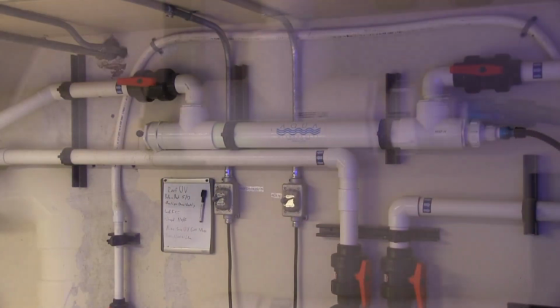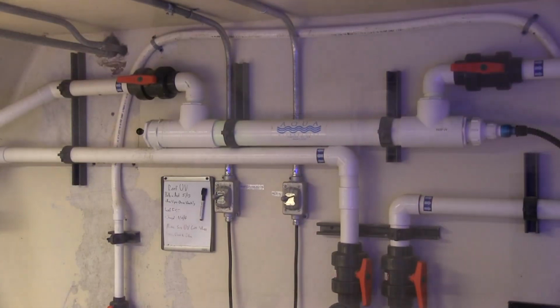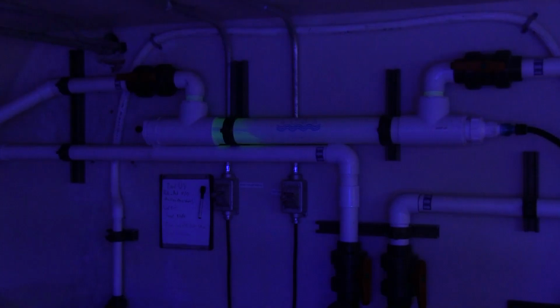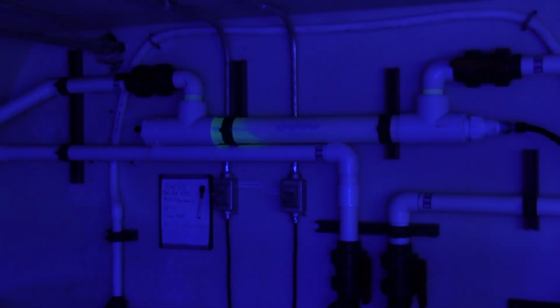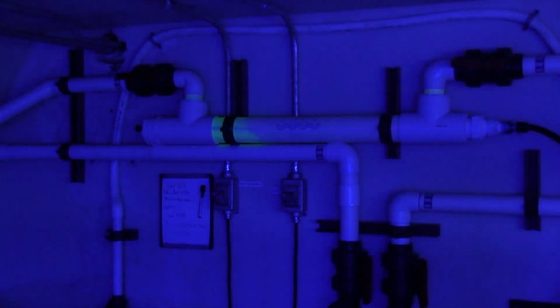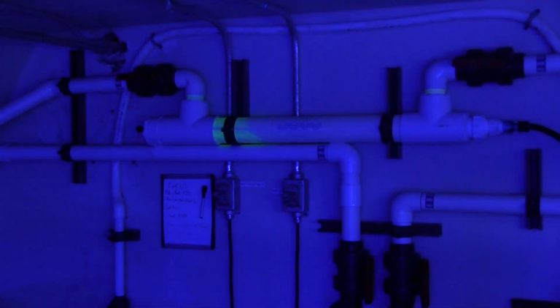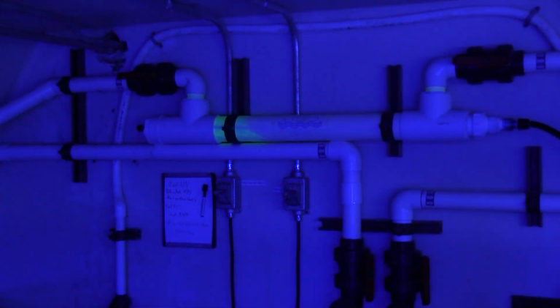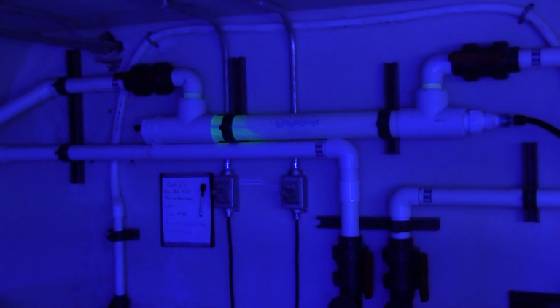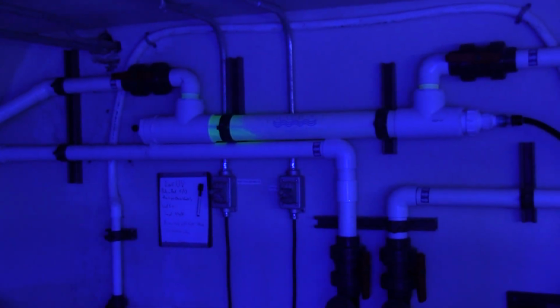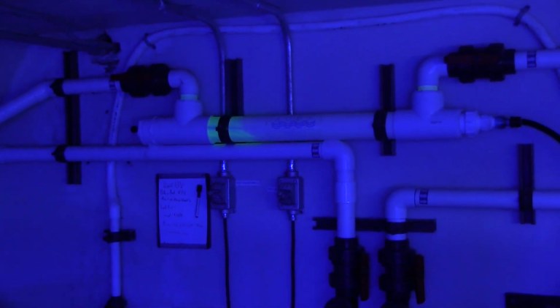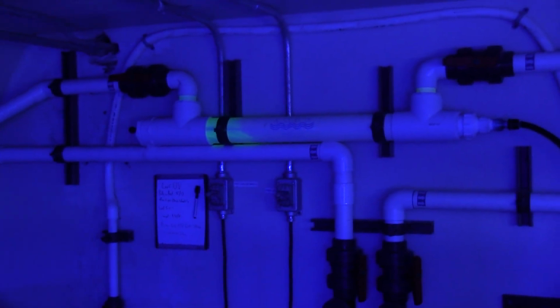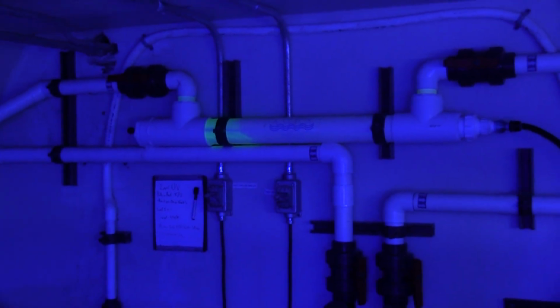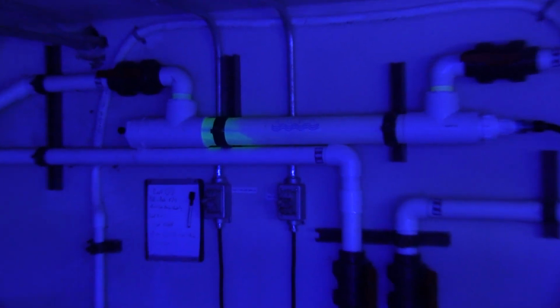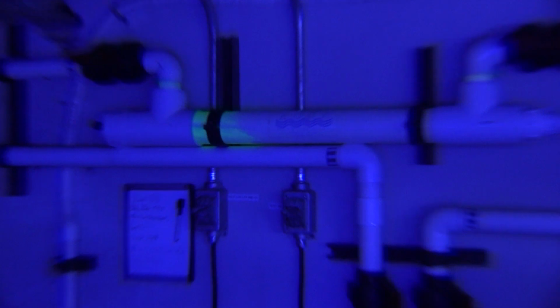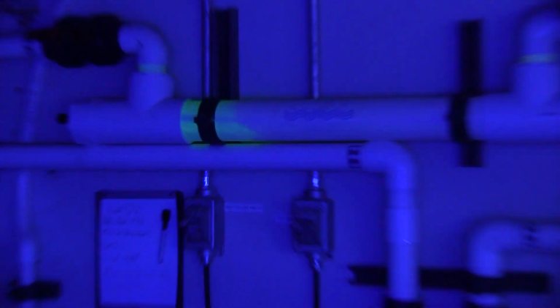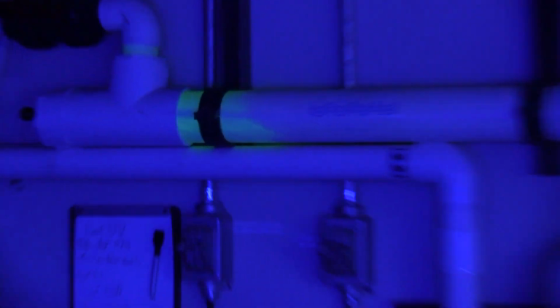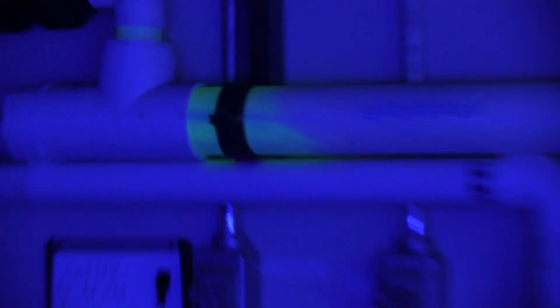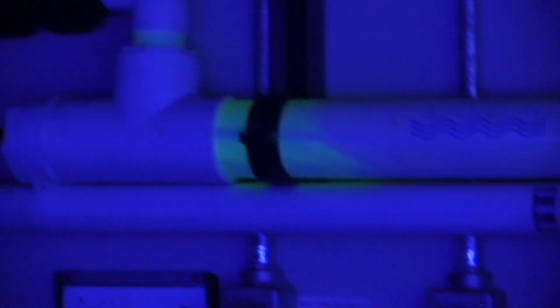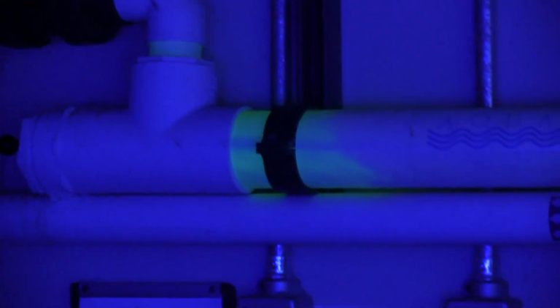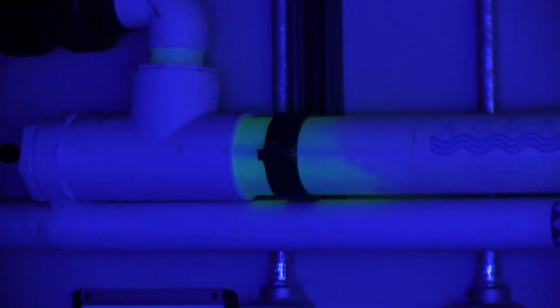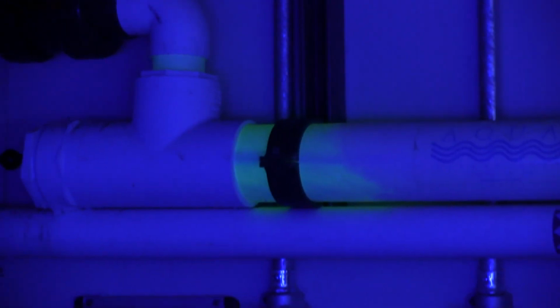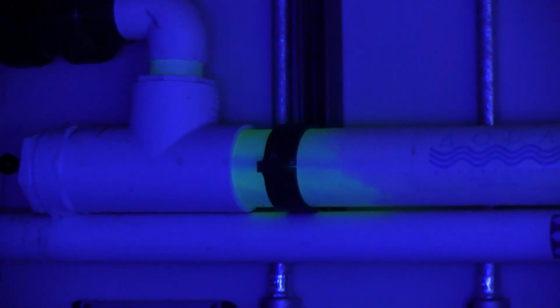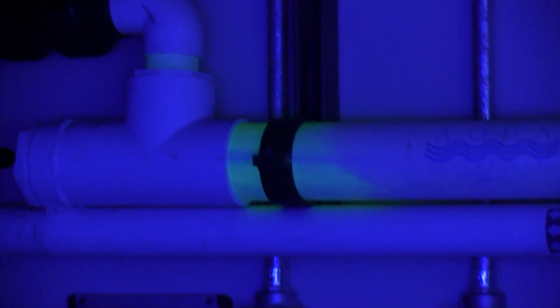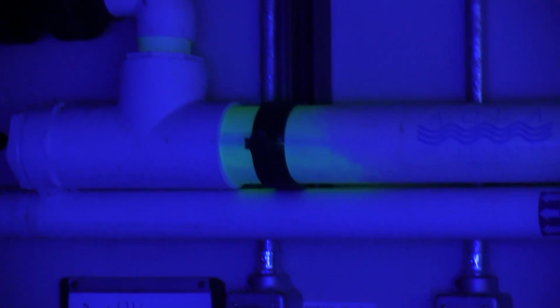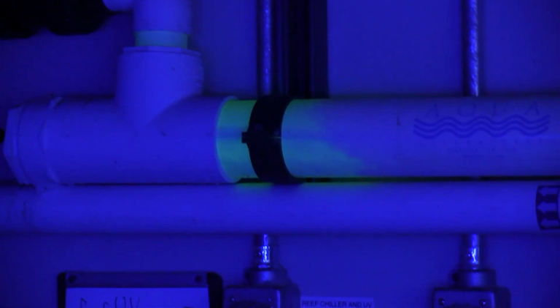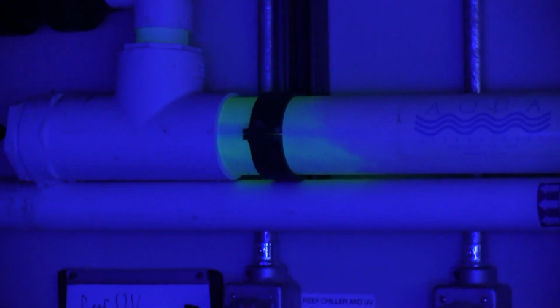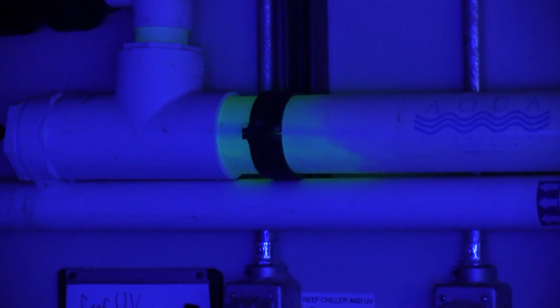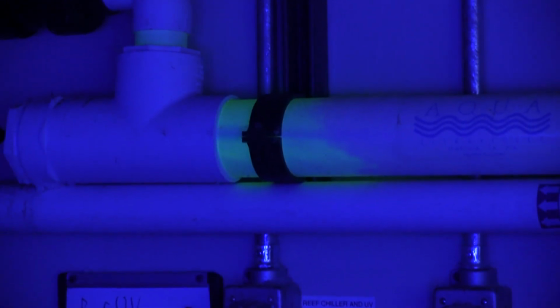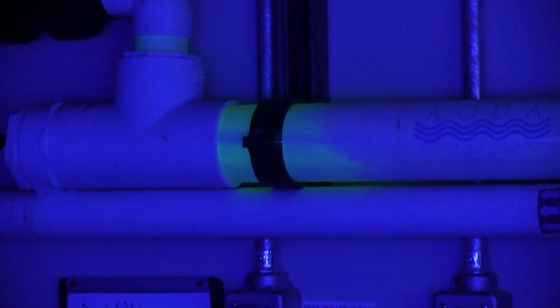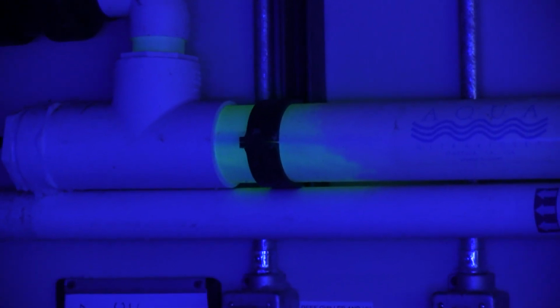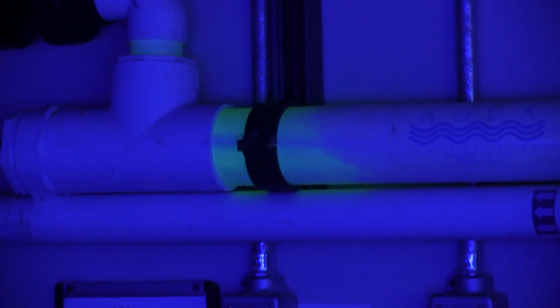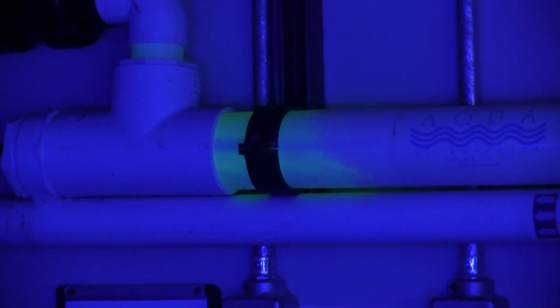This thing is so powerful that when the lights are off, you can actually see that UV bulb glowing through the unit.